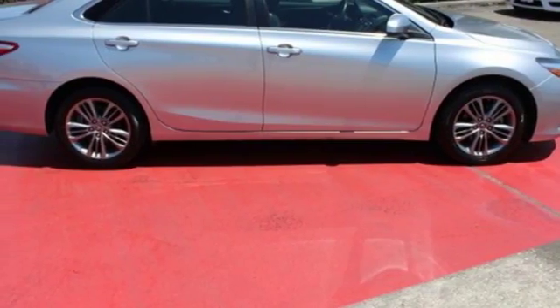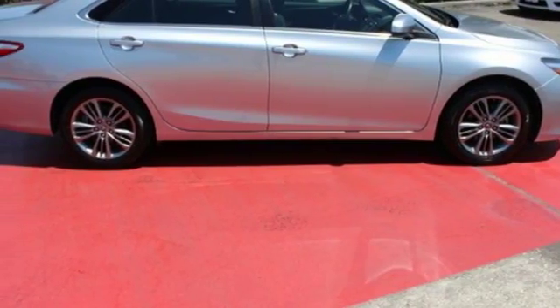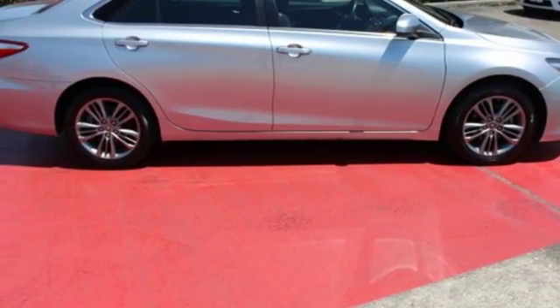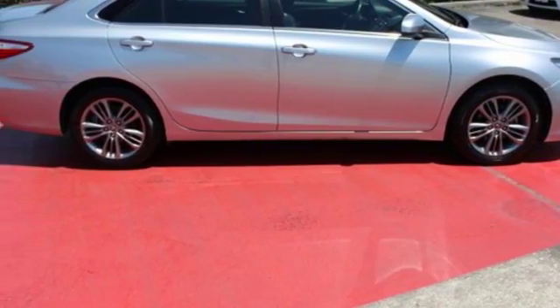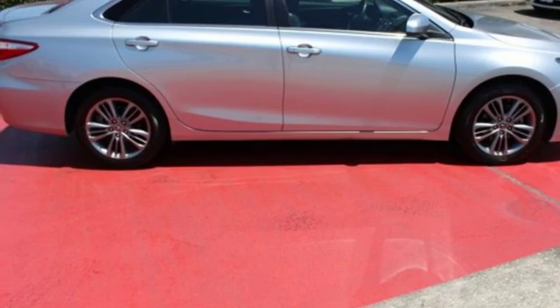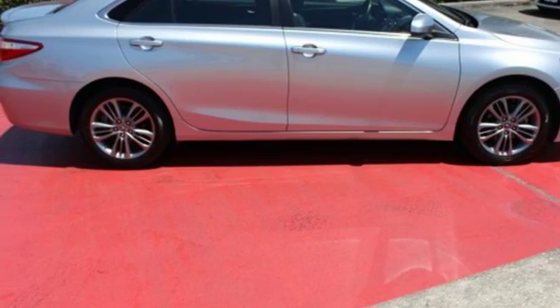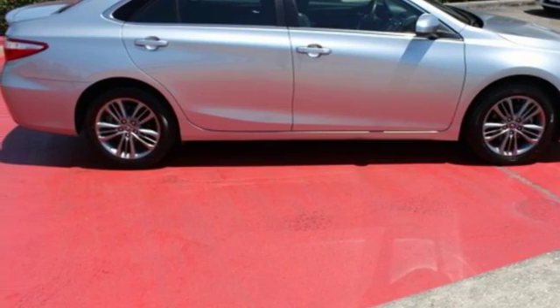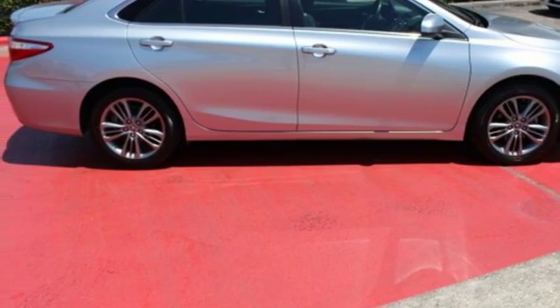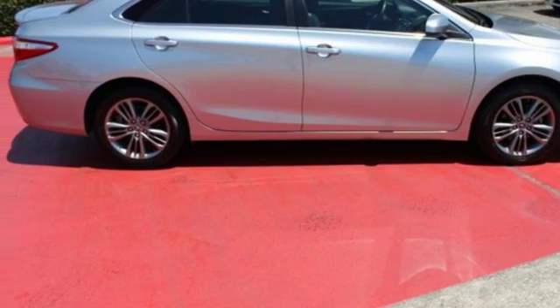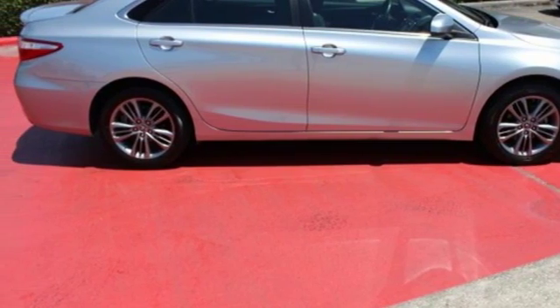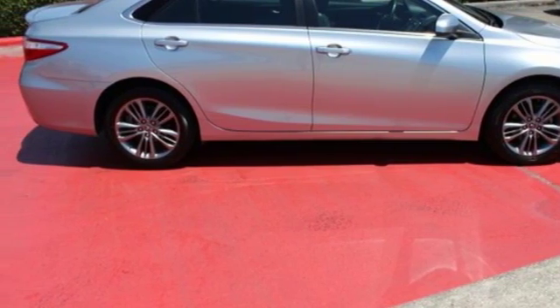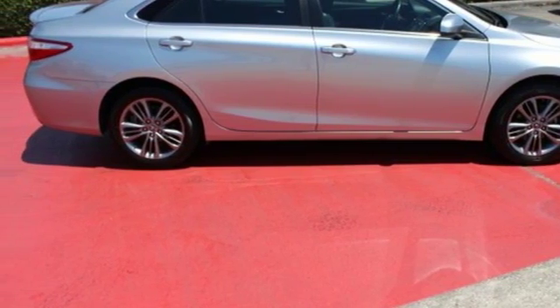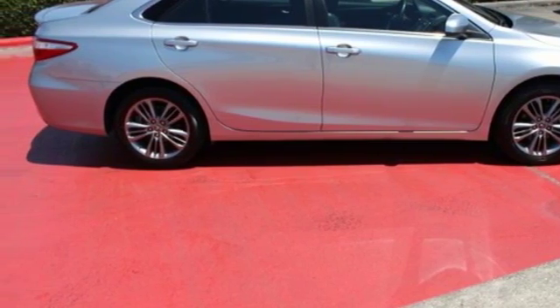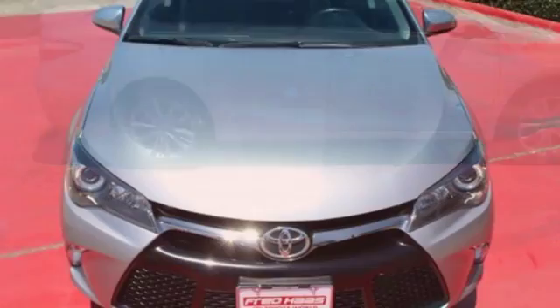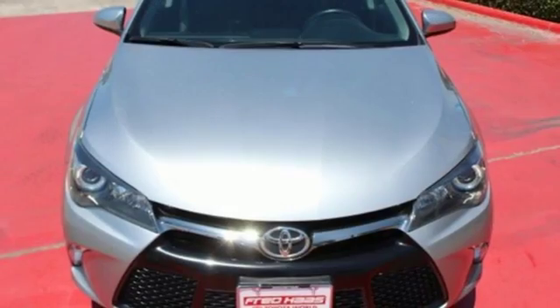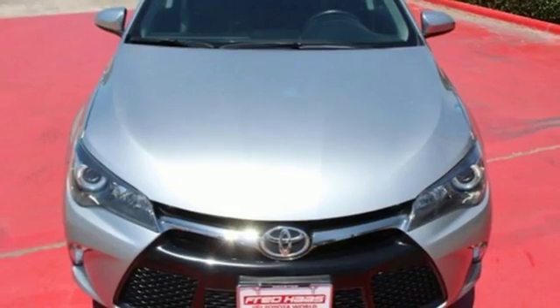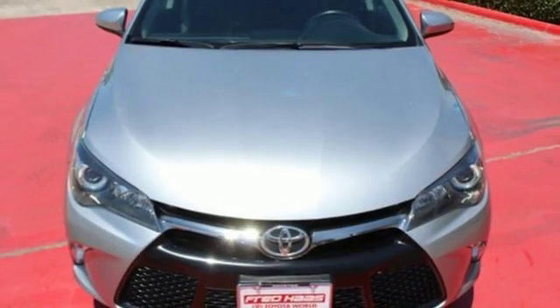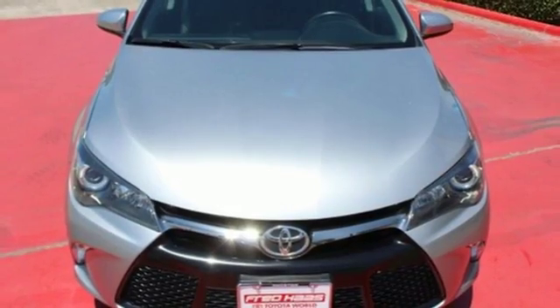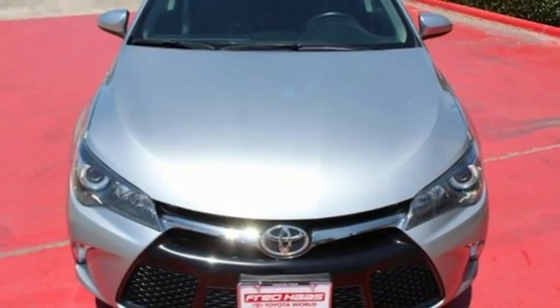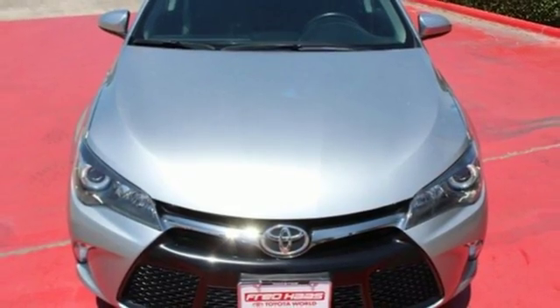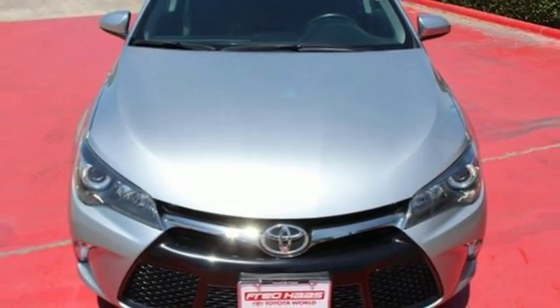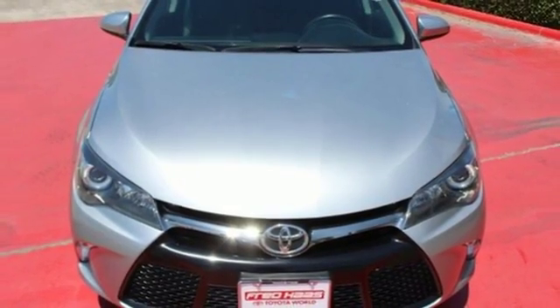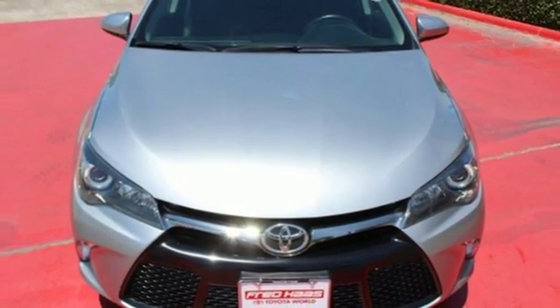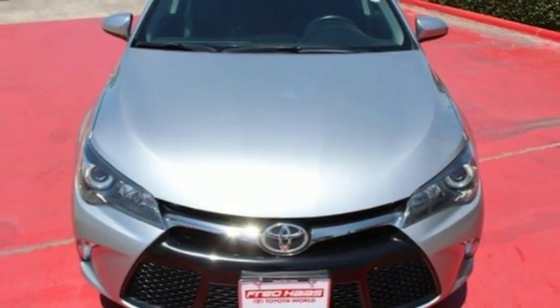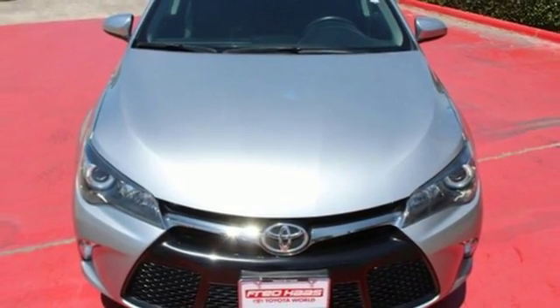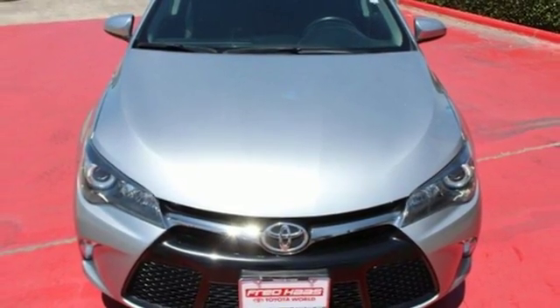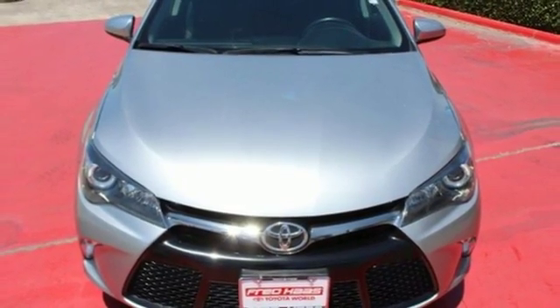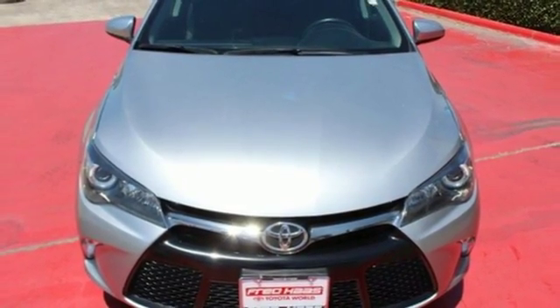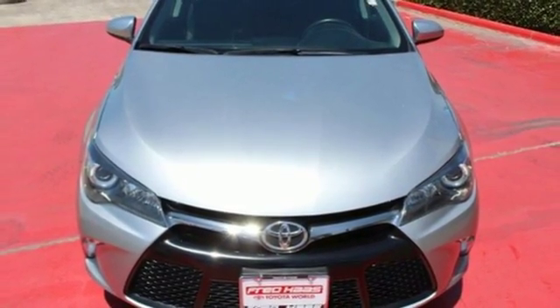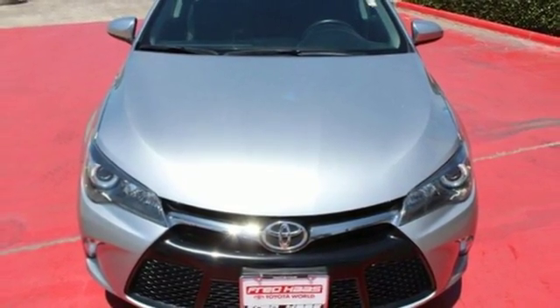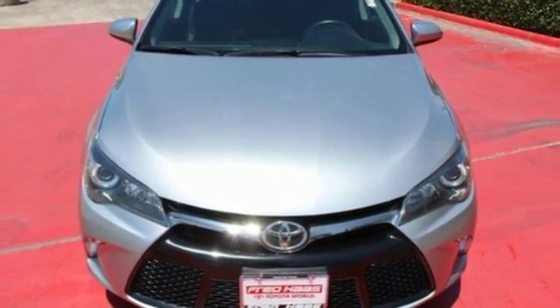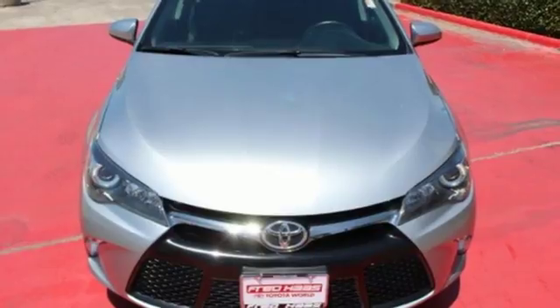Comfortable, convenient, quality. Toyota — you'll never know until you try. Test drive it today.